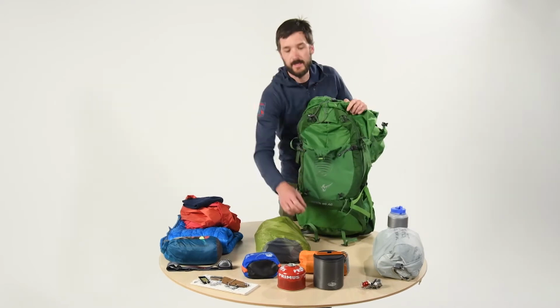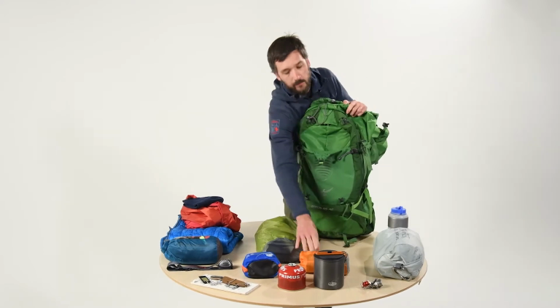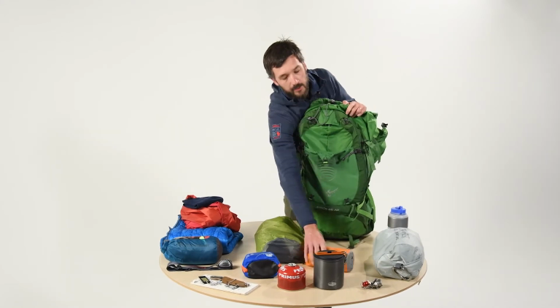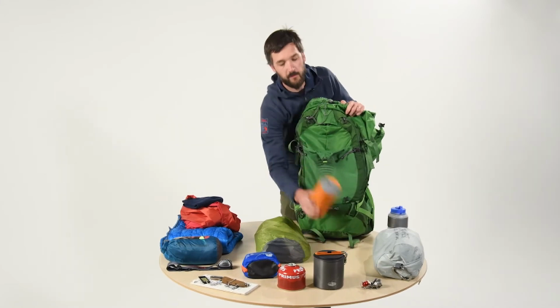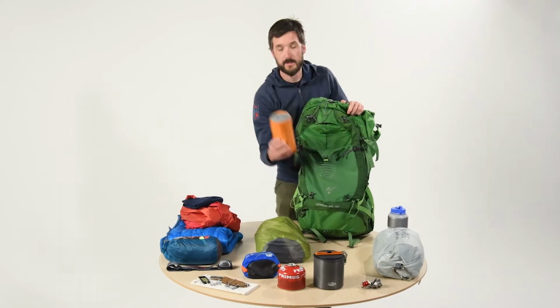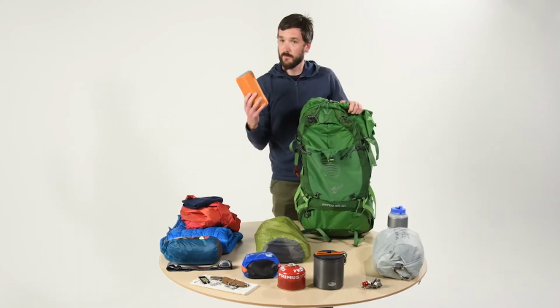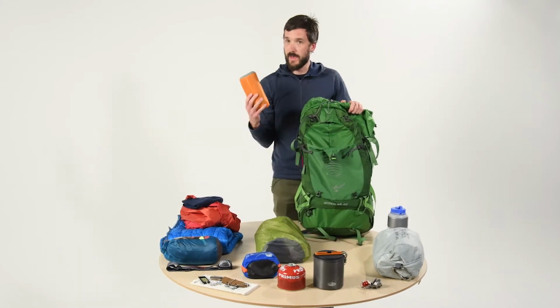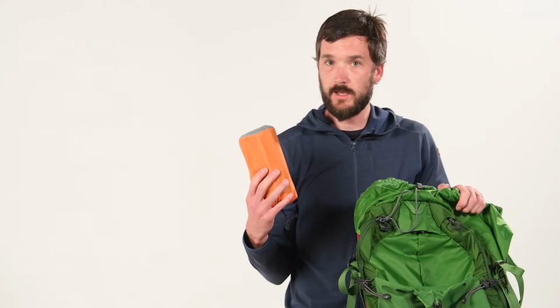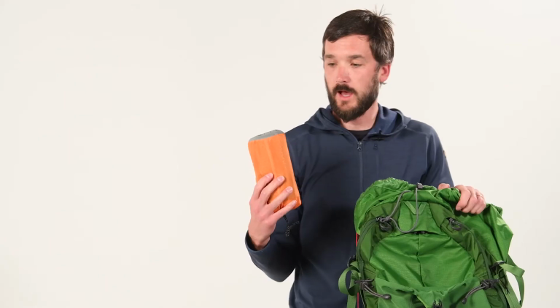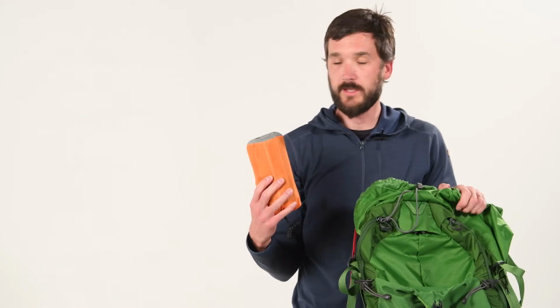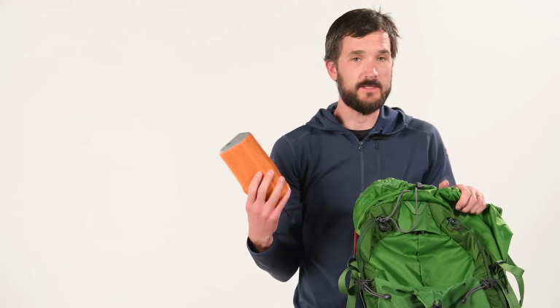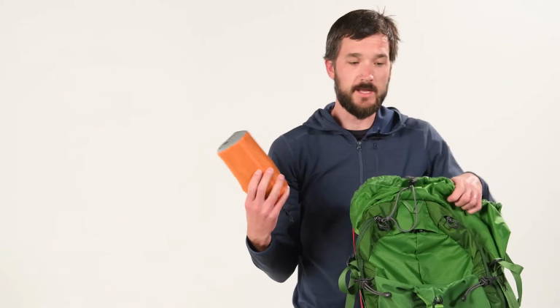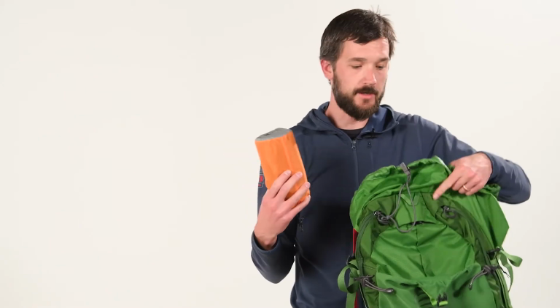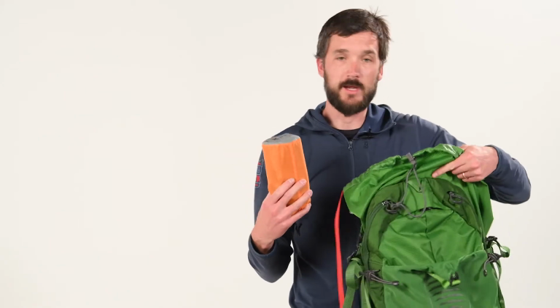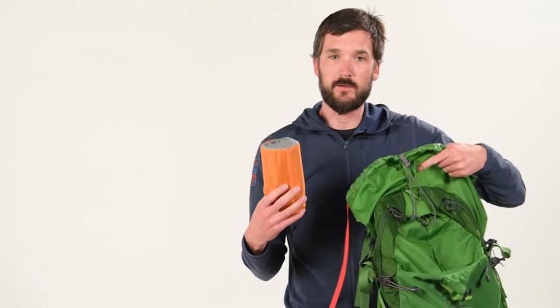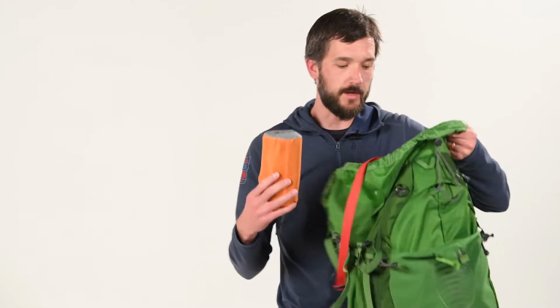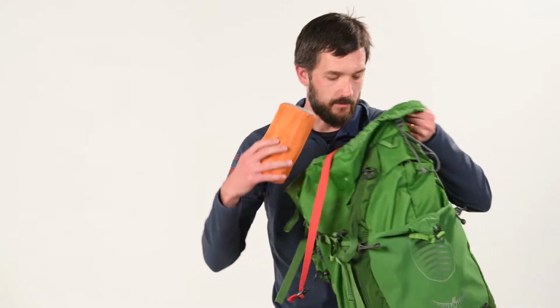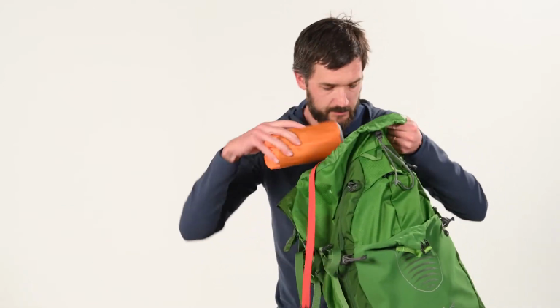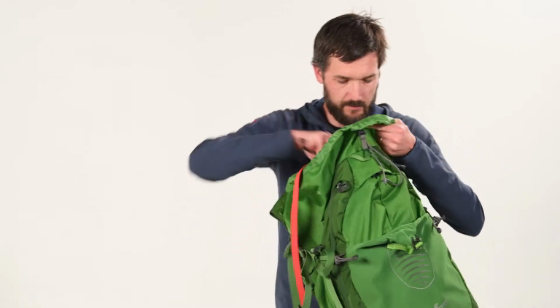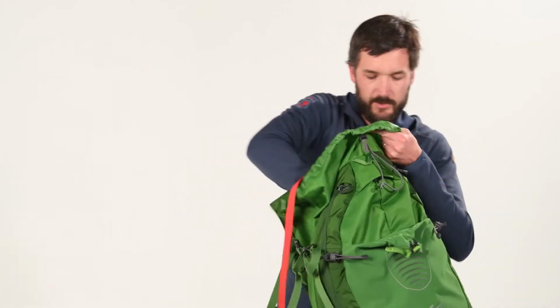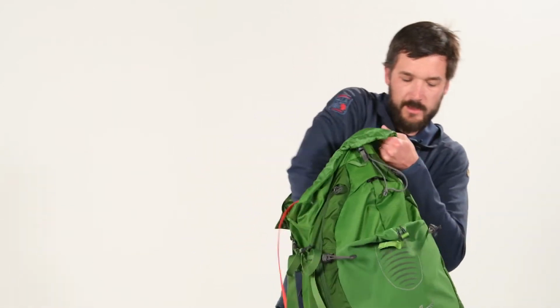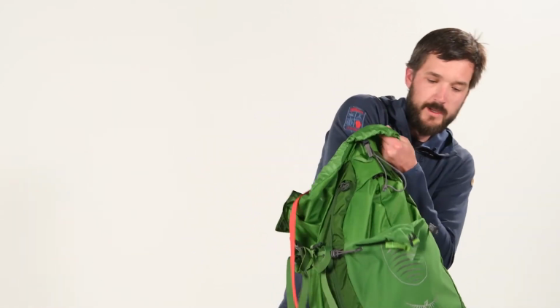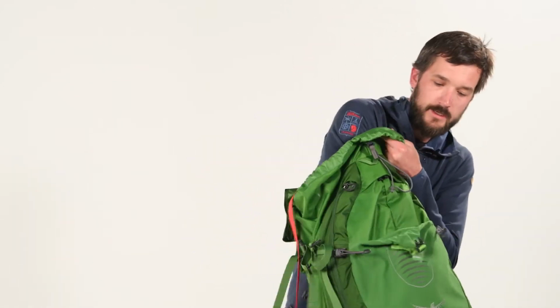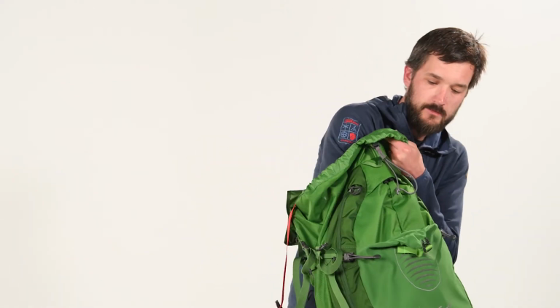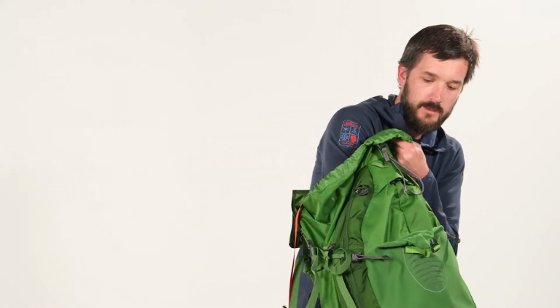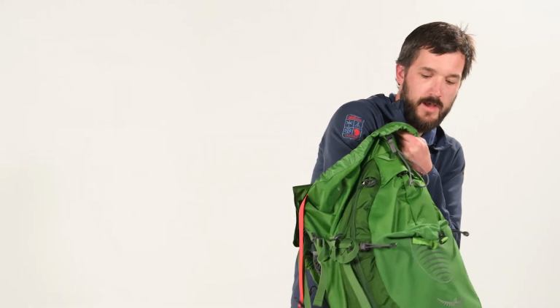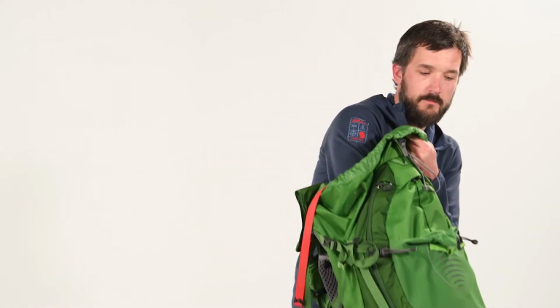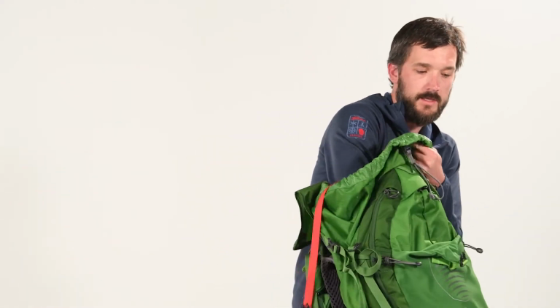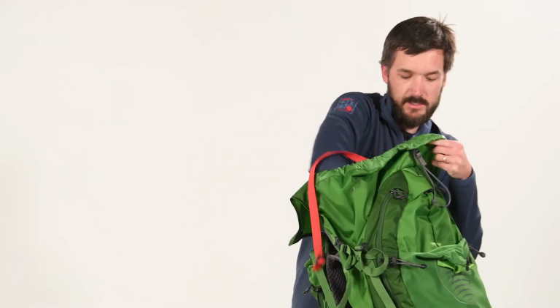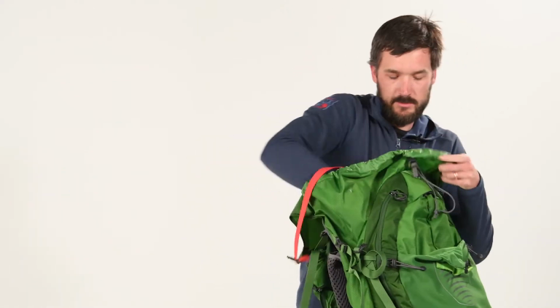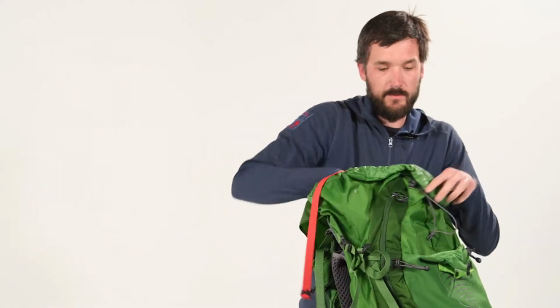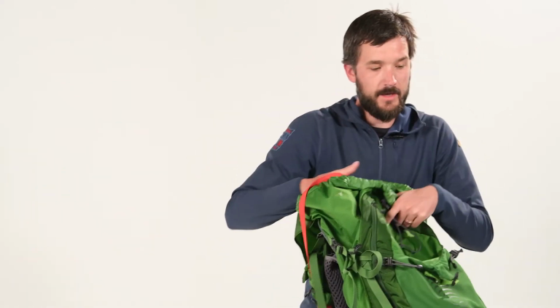The second thing we want to go for is our pad. Again, this is not an item that you need regularly, so you want to put that right down in the bottom next to your sleeping bag.